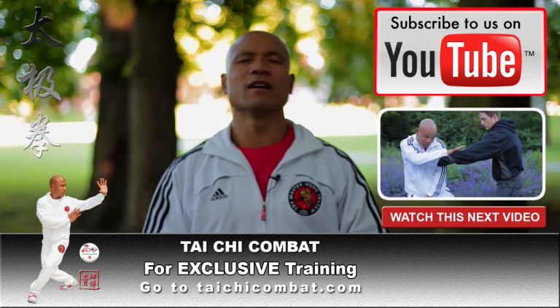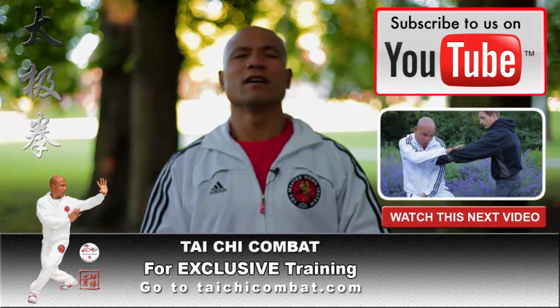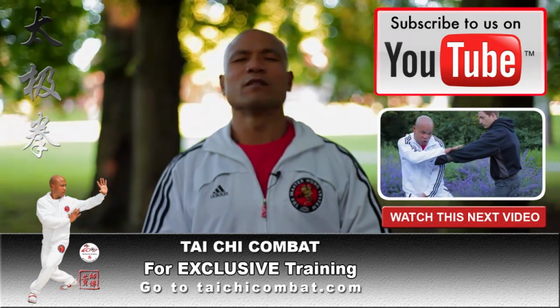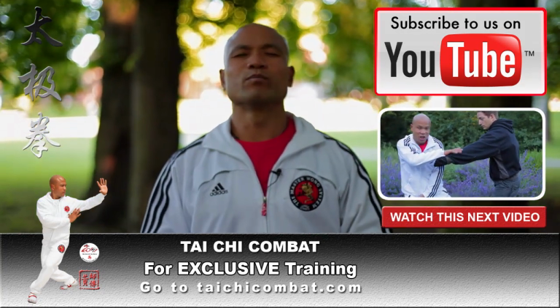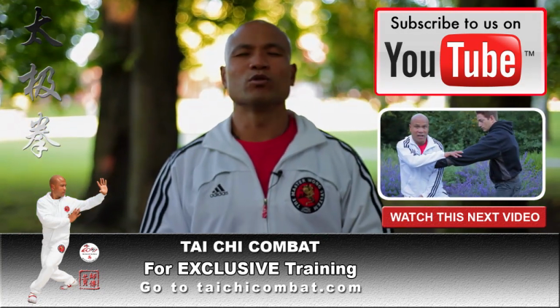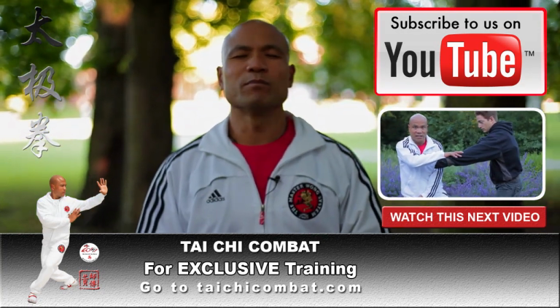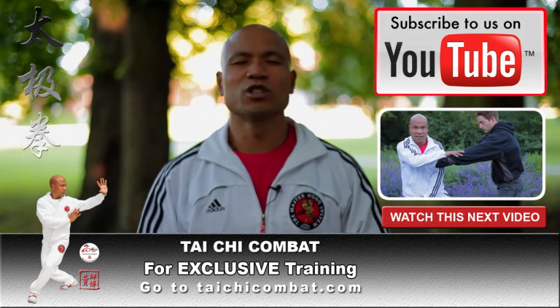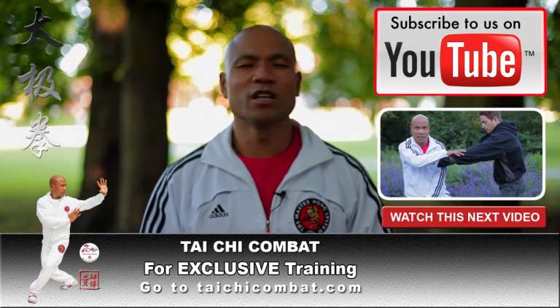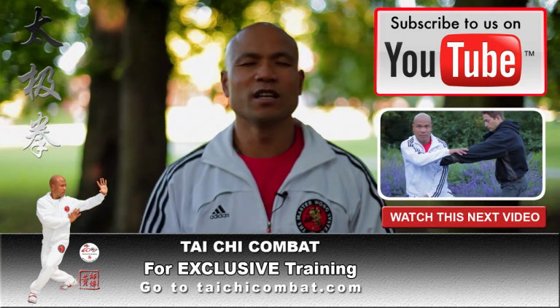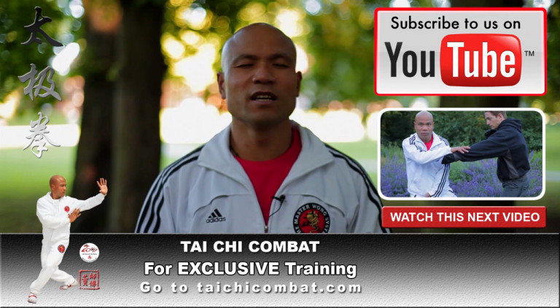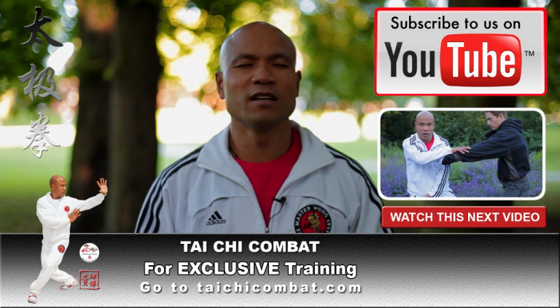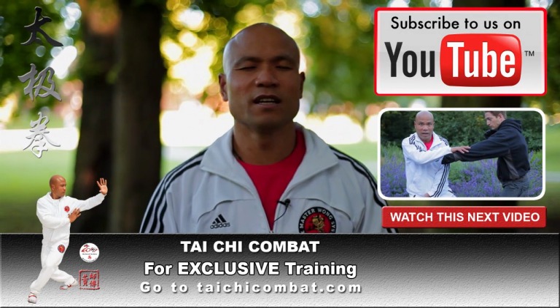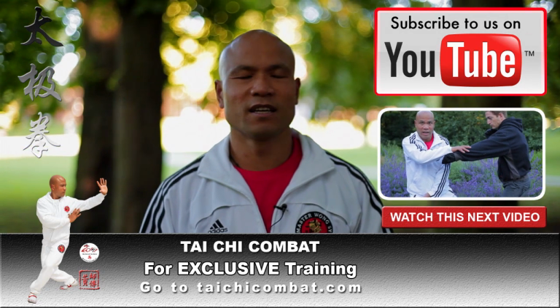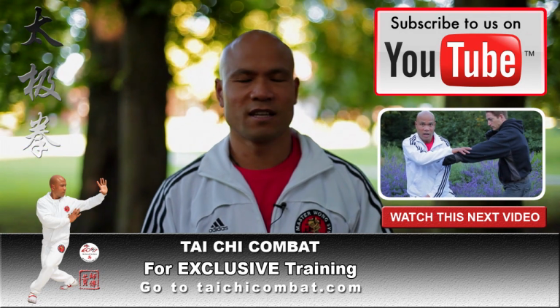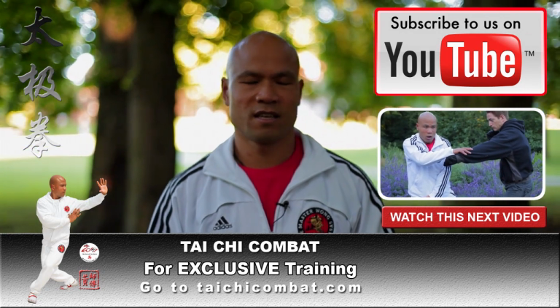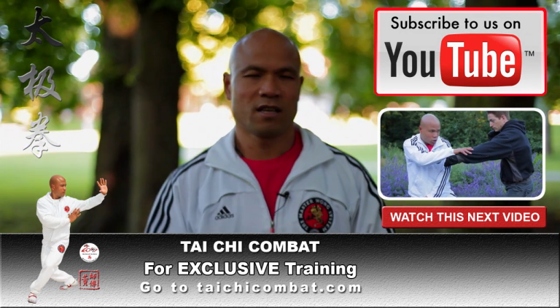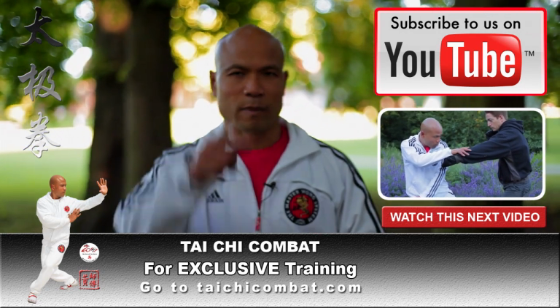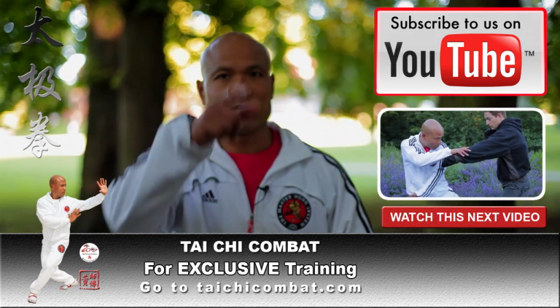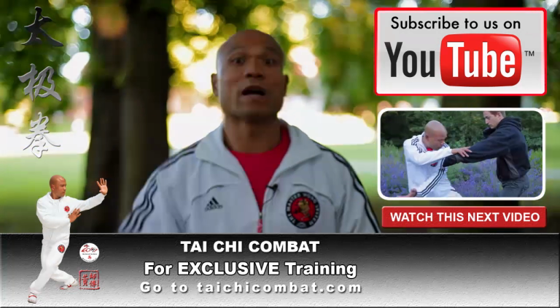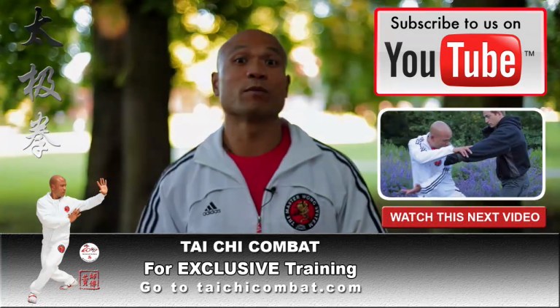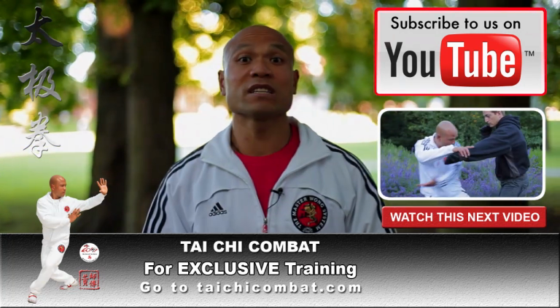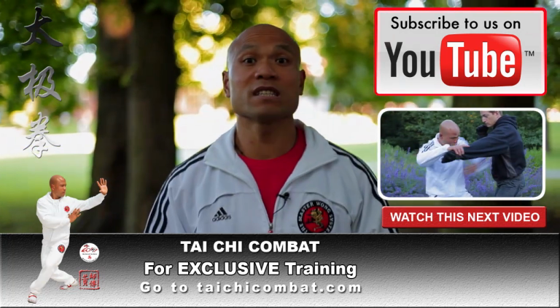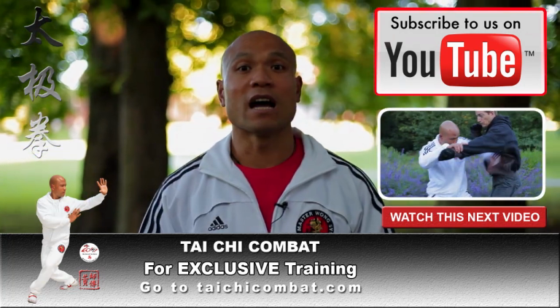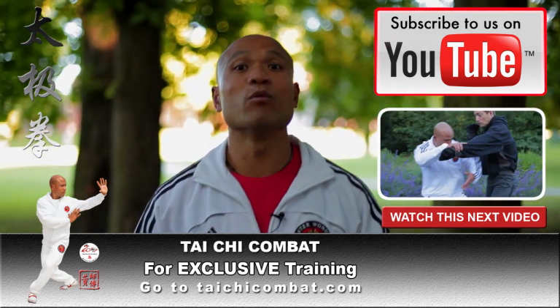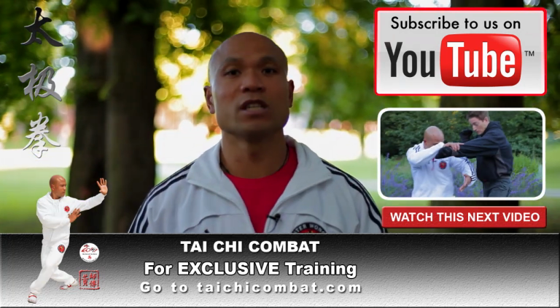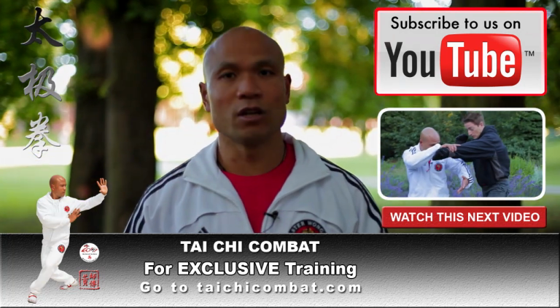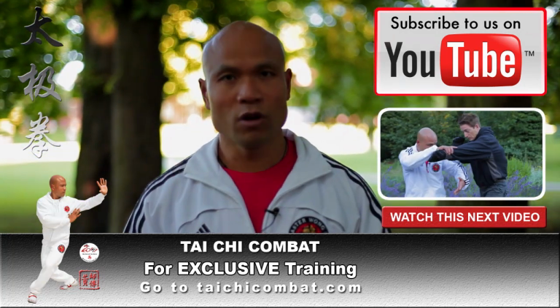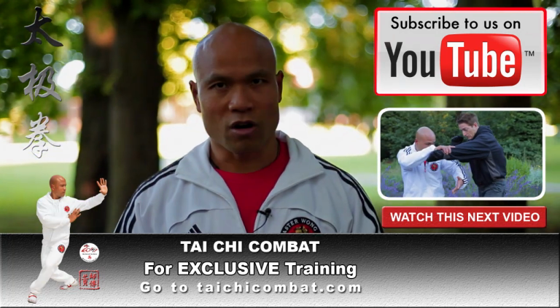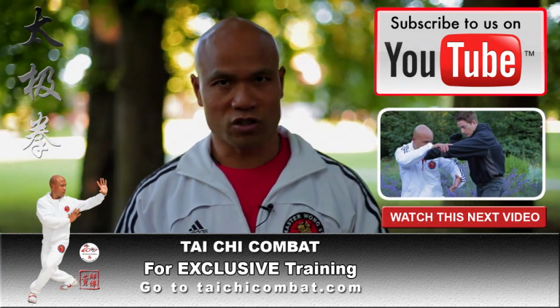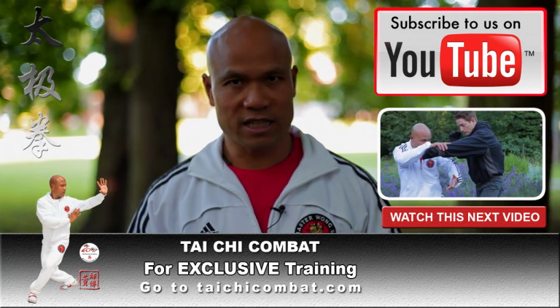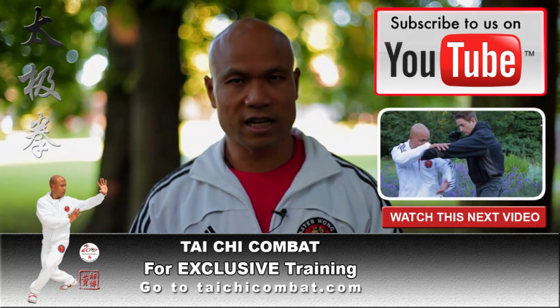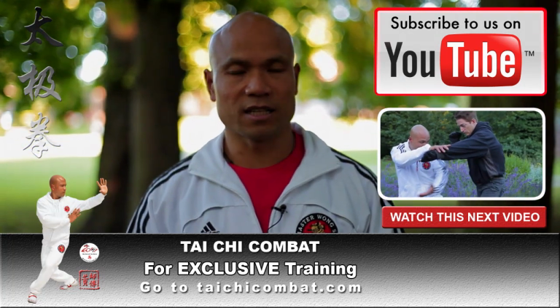Sit there, do some Chi, spend some time to practice. I will see you in the next lesson.